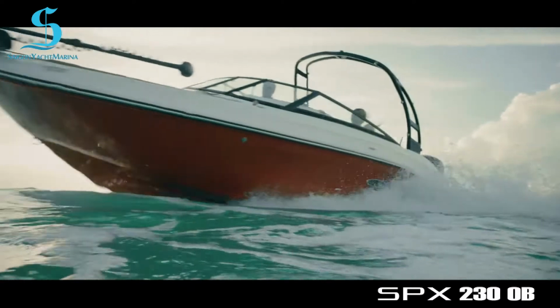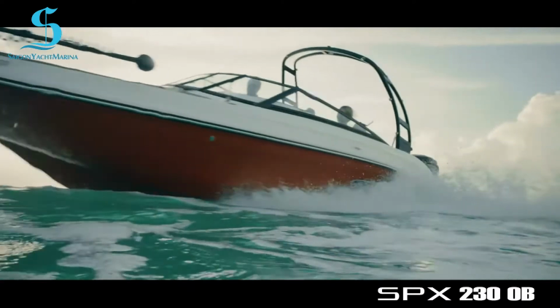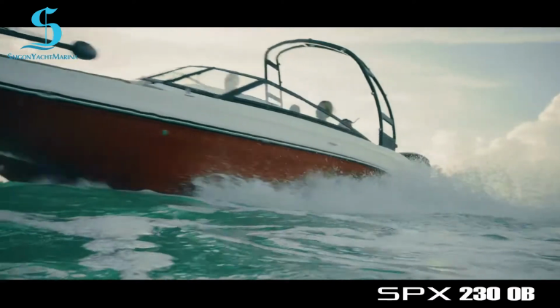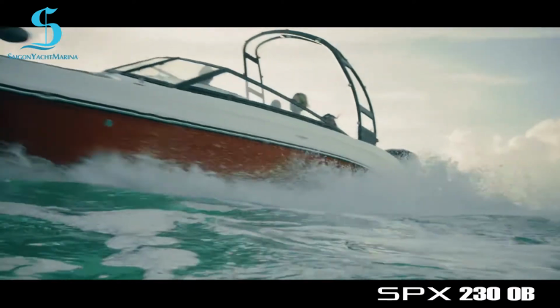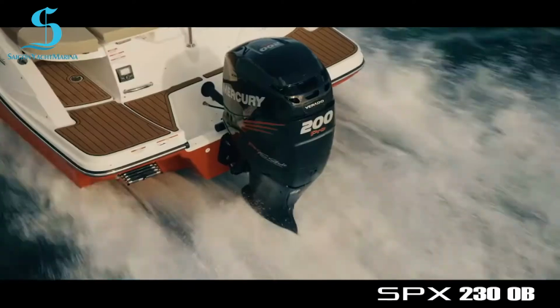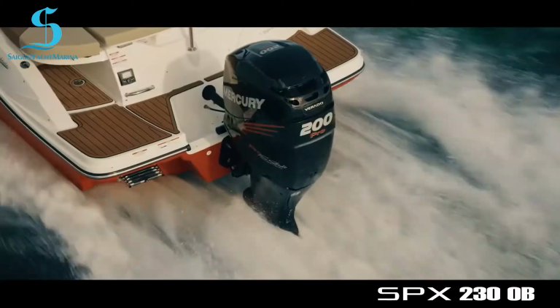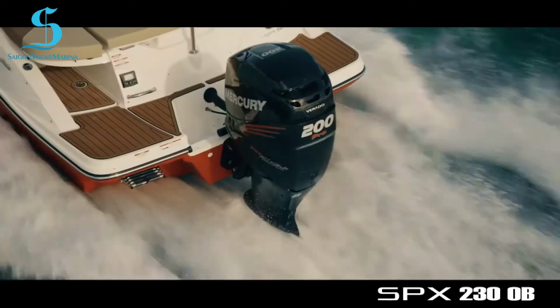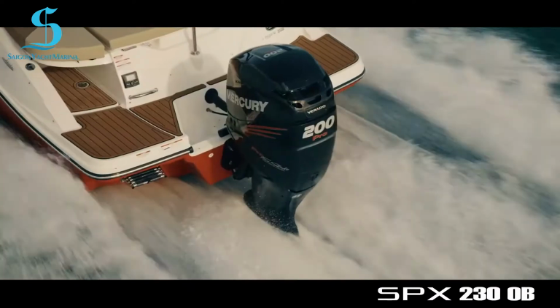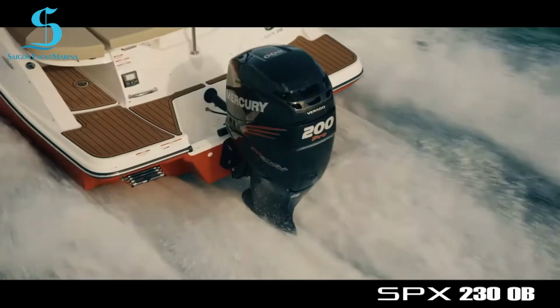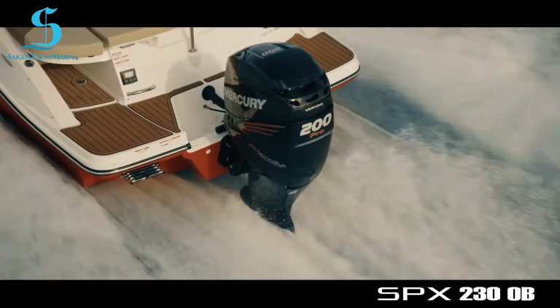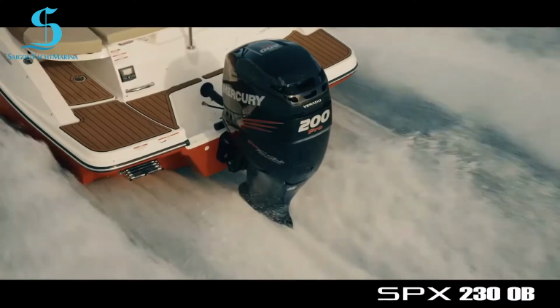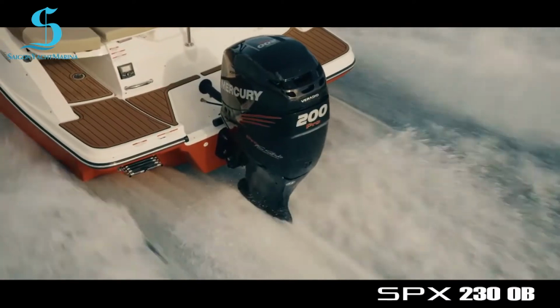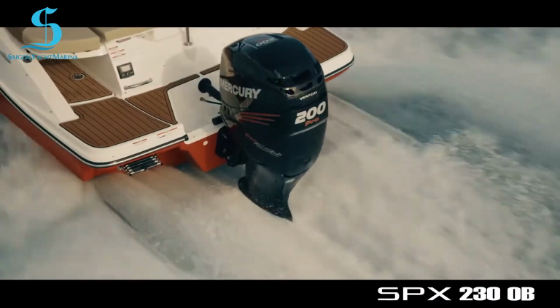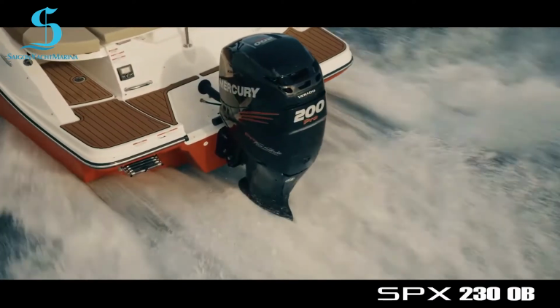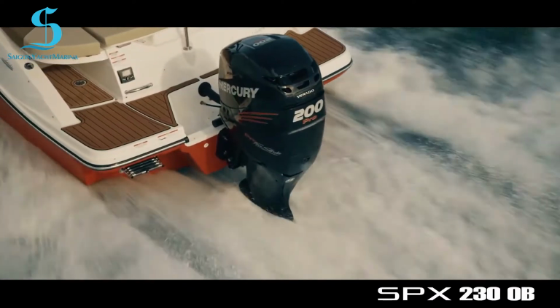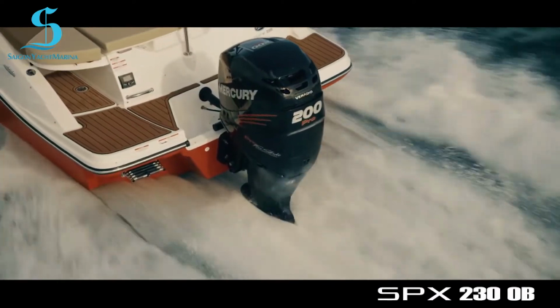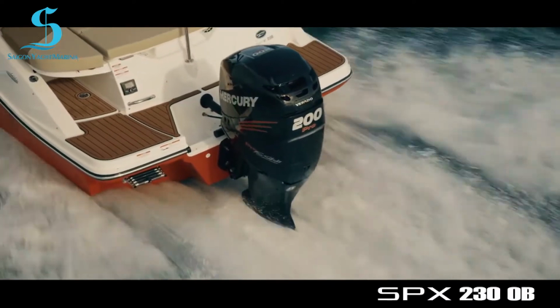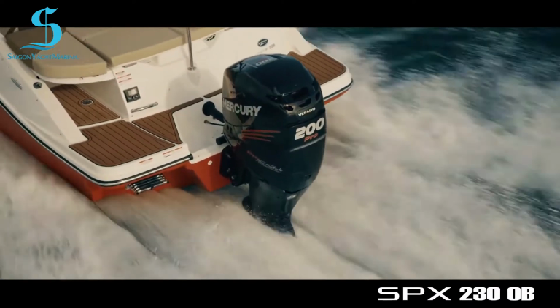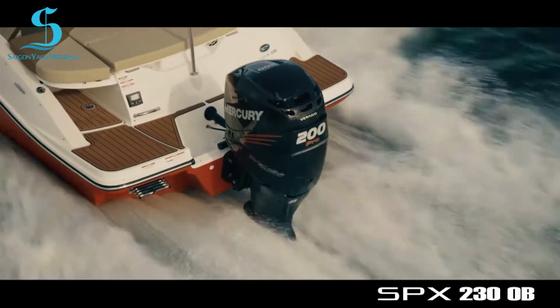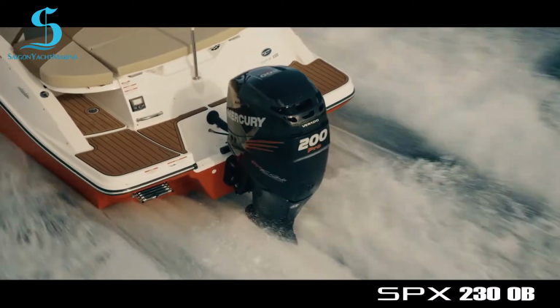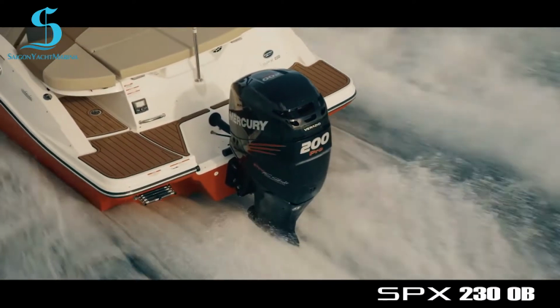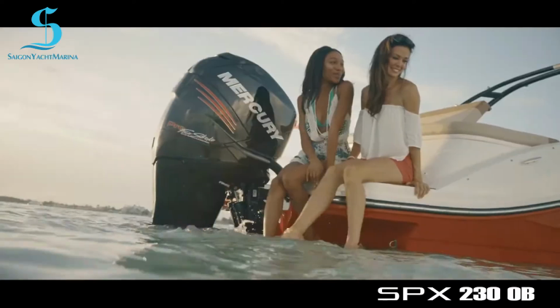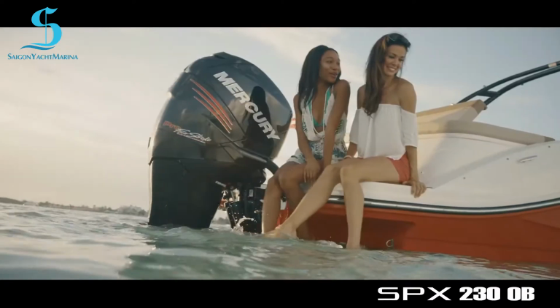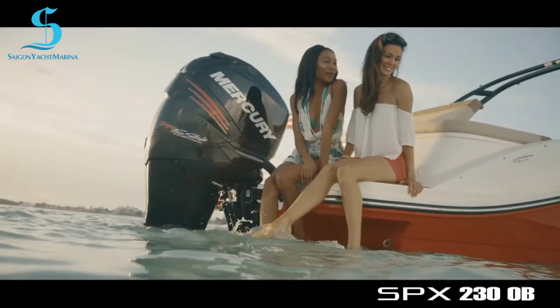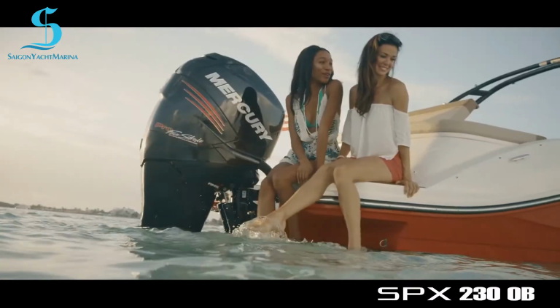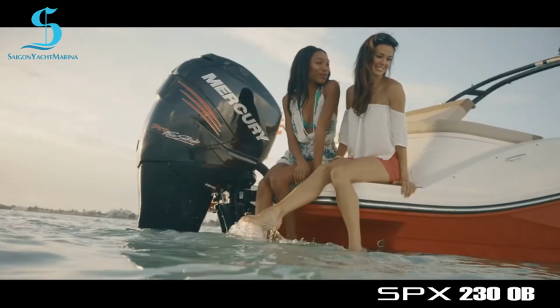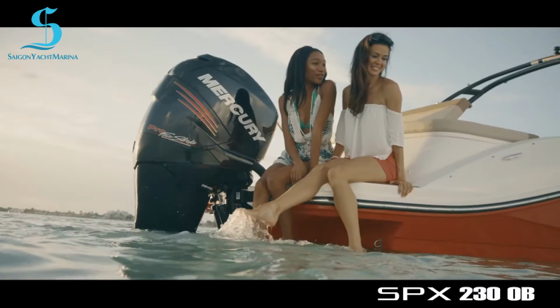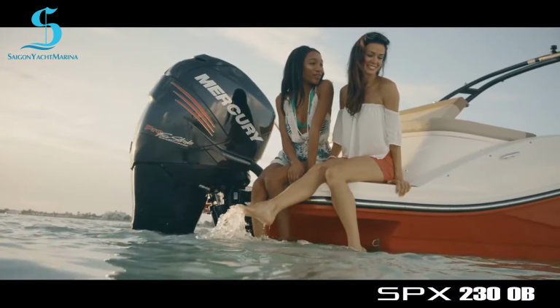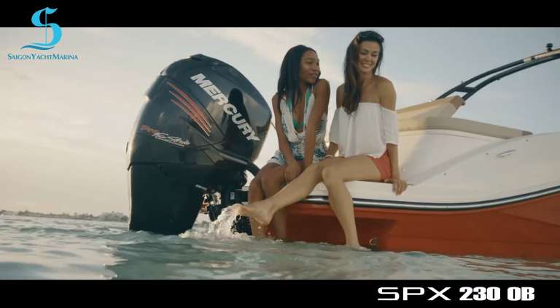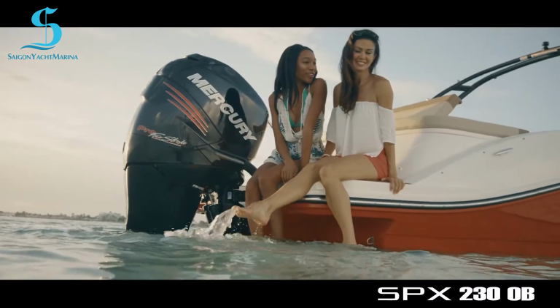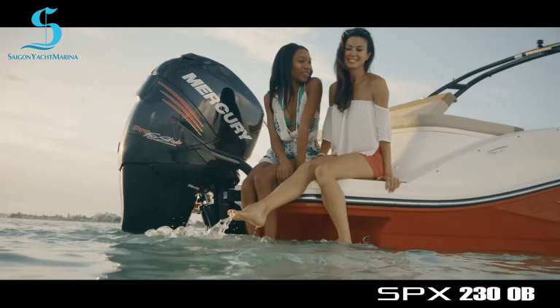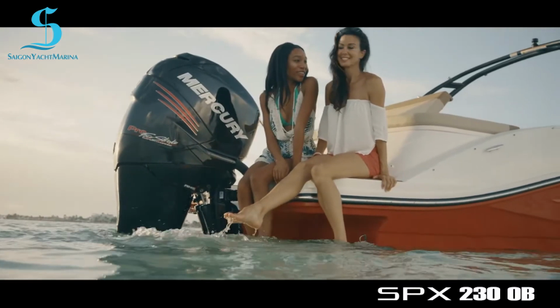For boaters who prefer the versatility of outboard power, the SPX230 outboard is a perfect solution. Enjoy the freedom to find your perfect beach wherever you please.